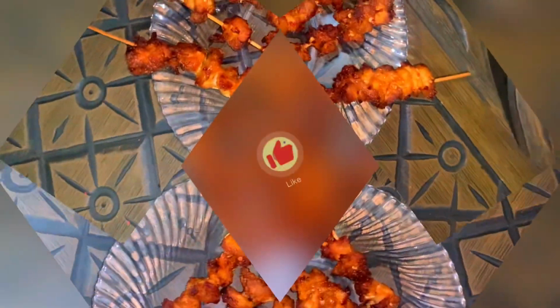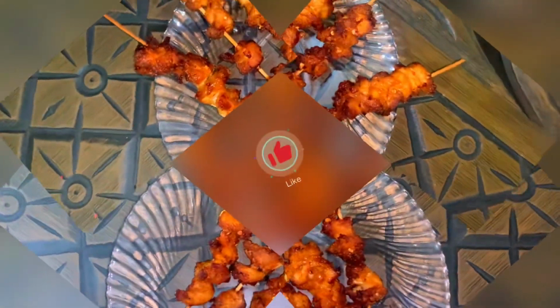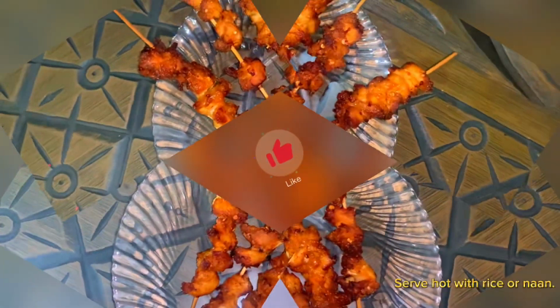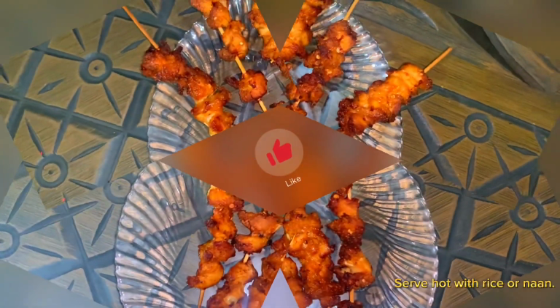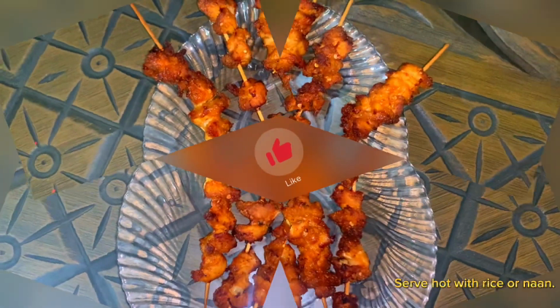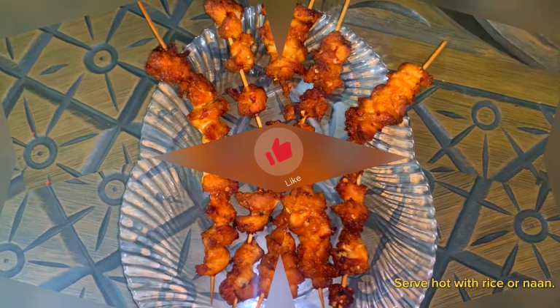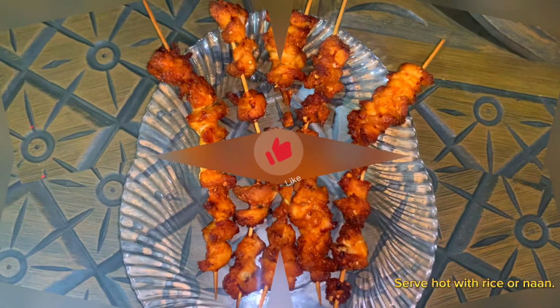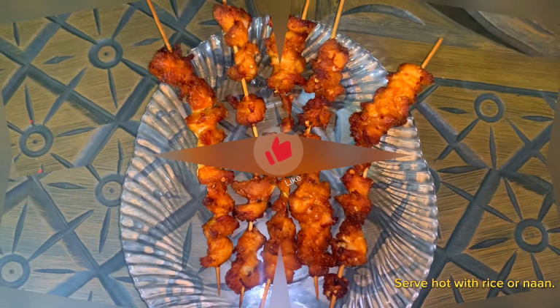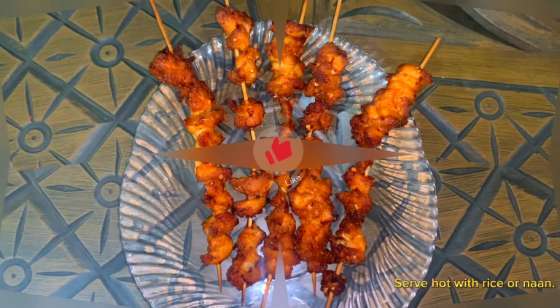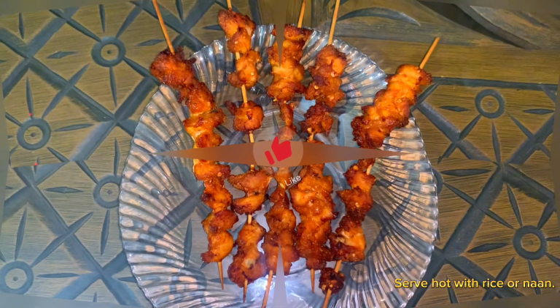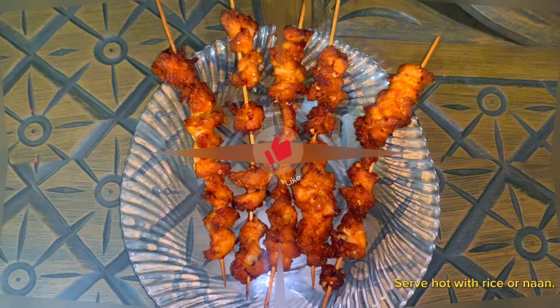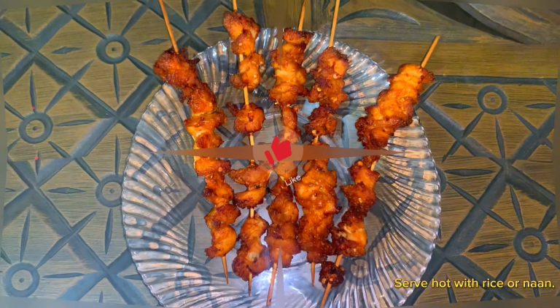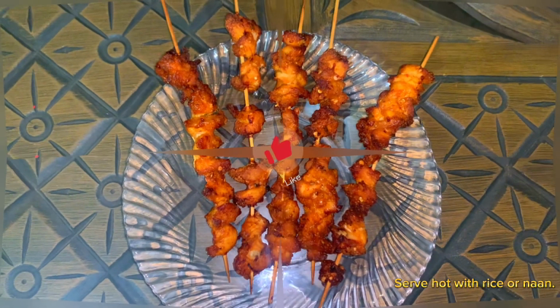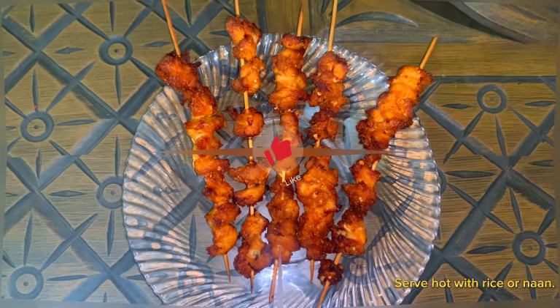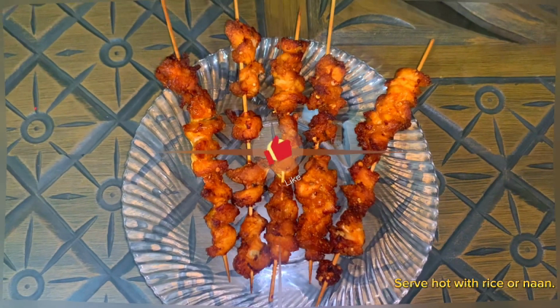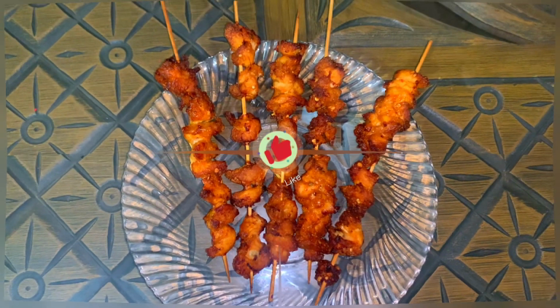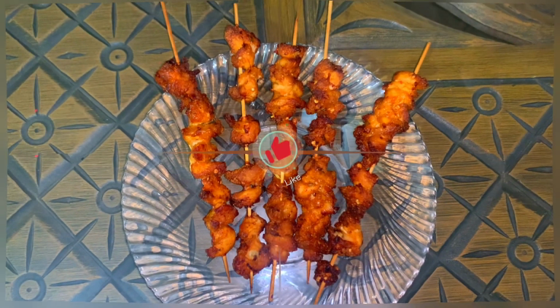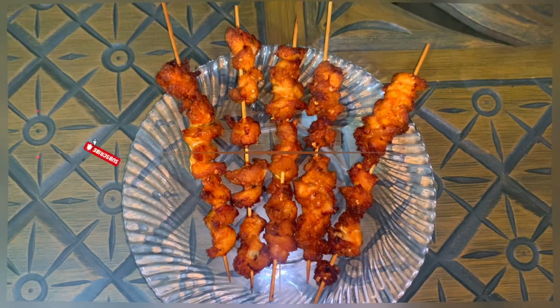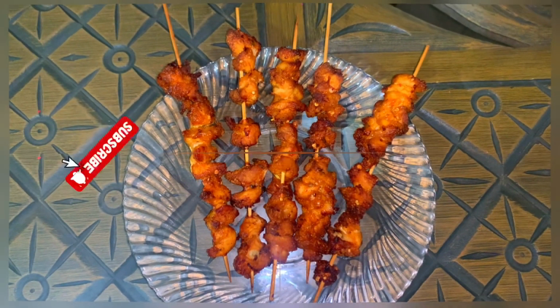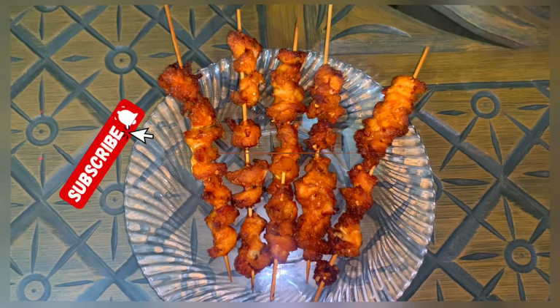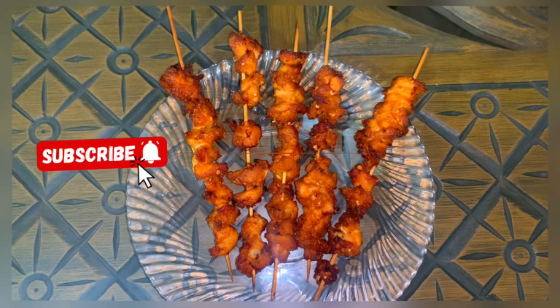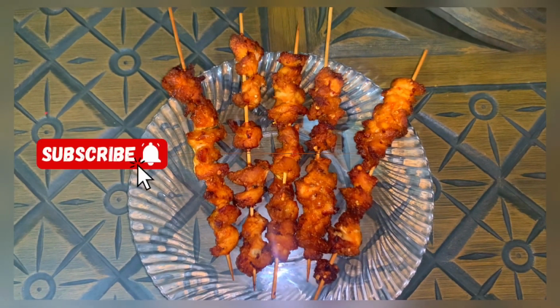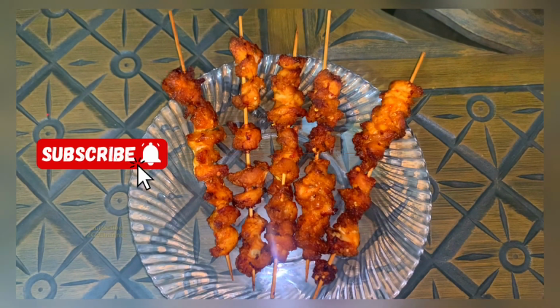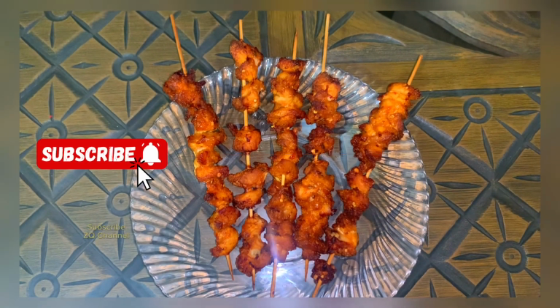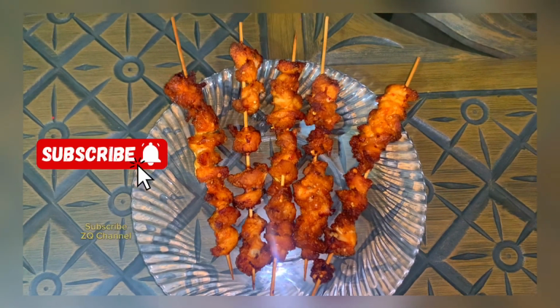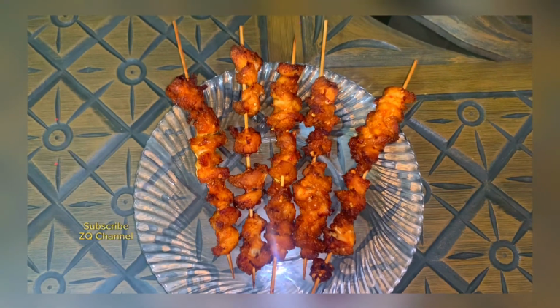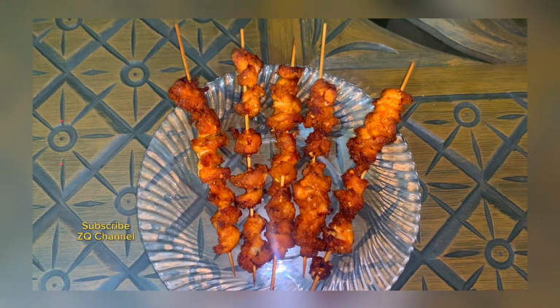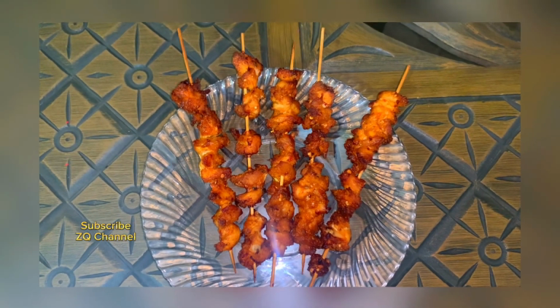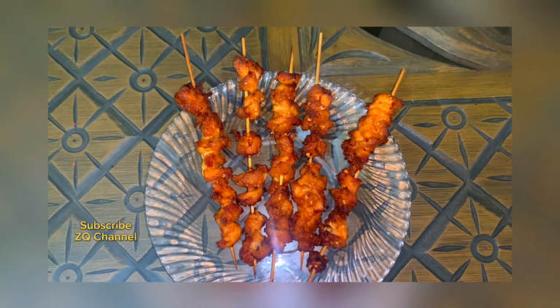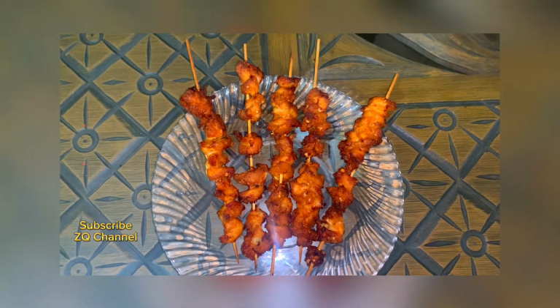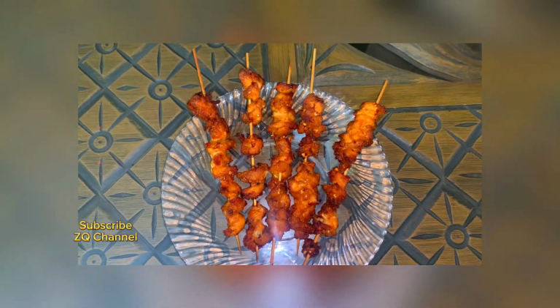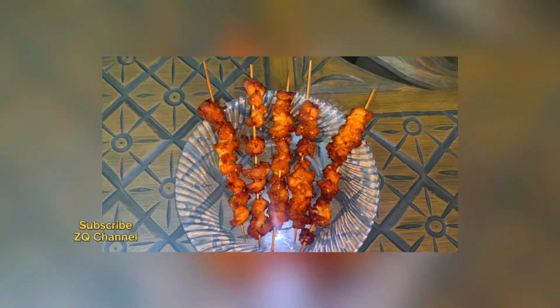Serve hot with rice or naan. Subscribe to ZQ channel.